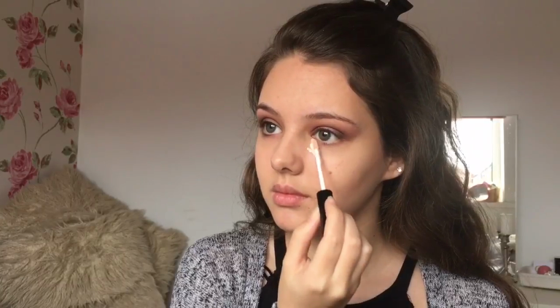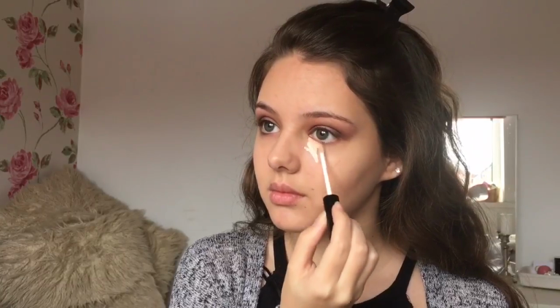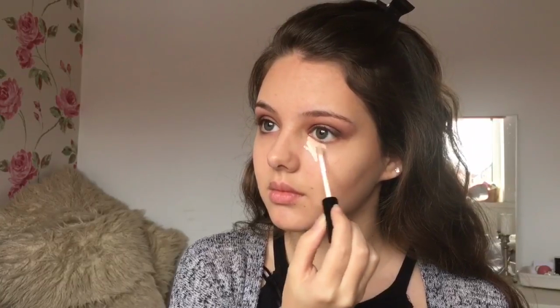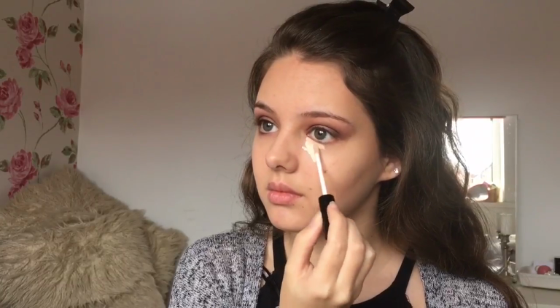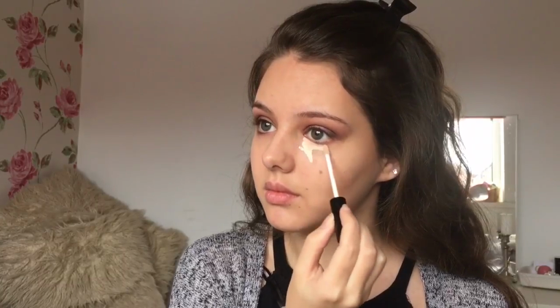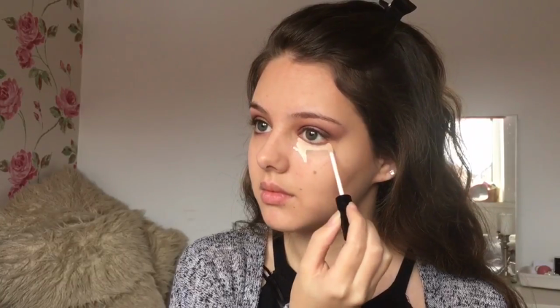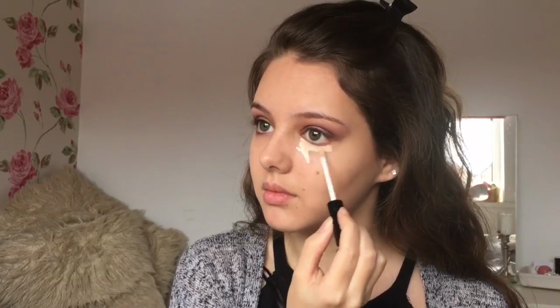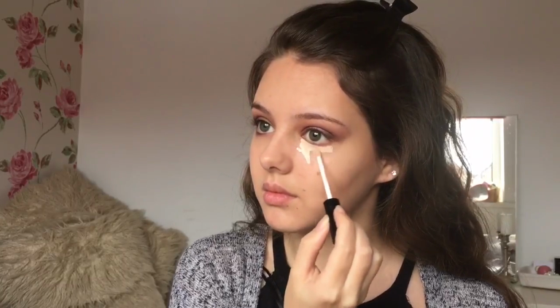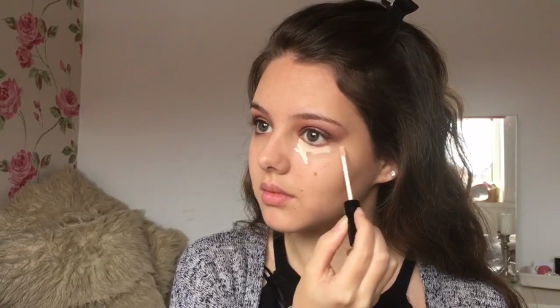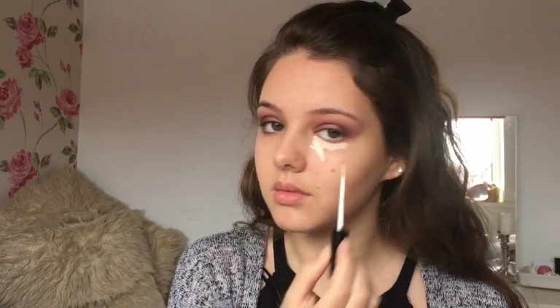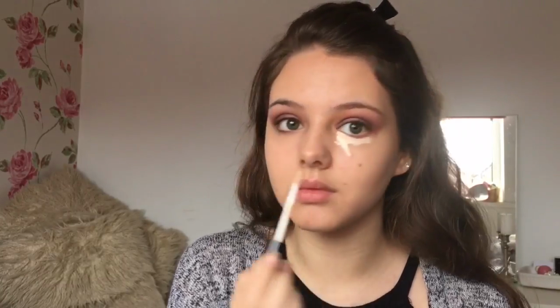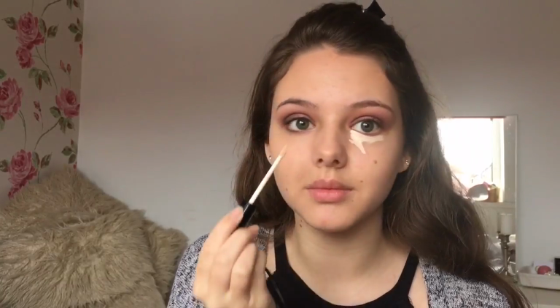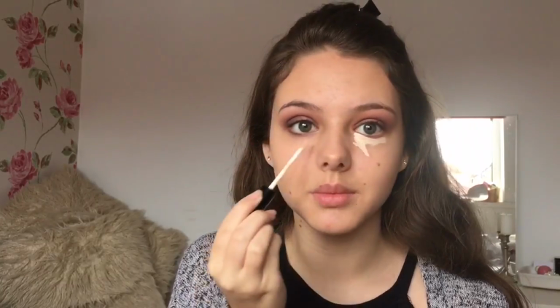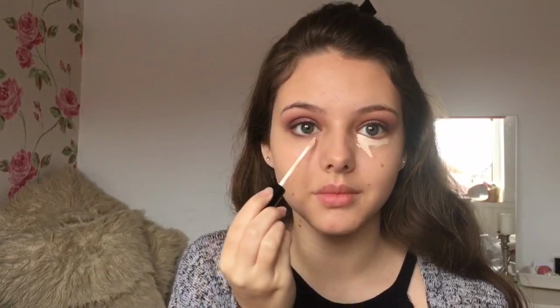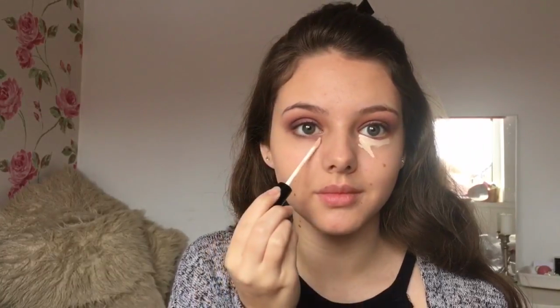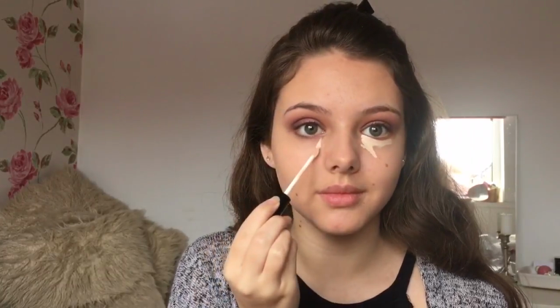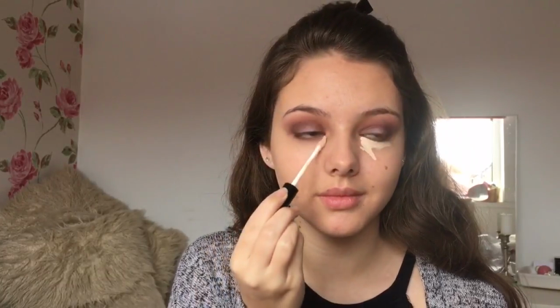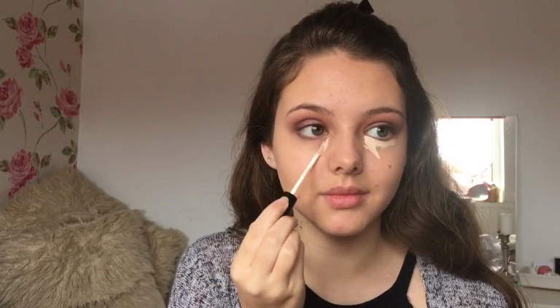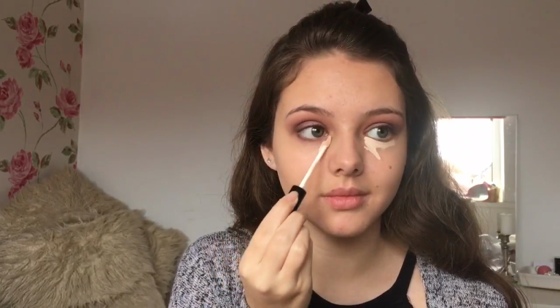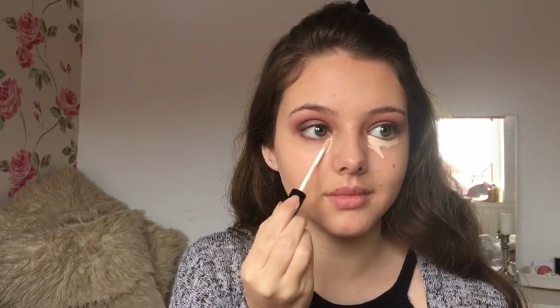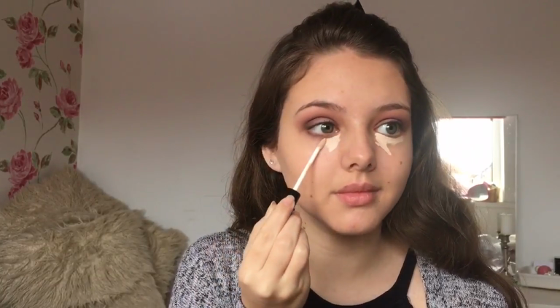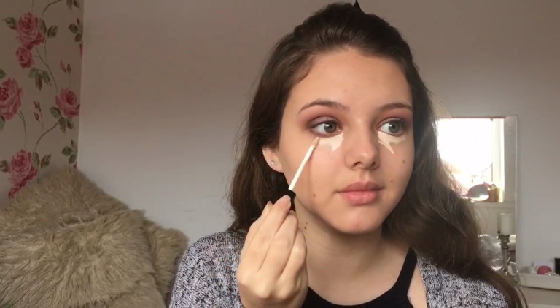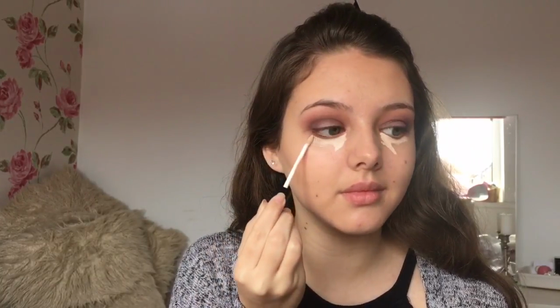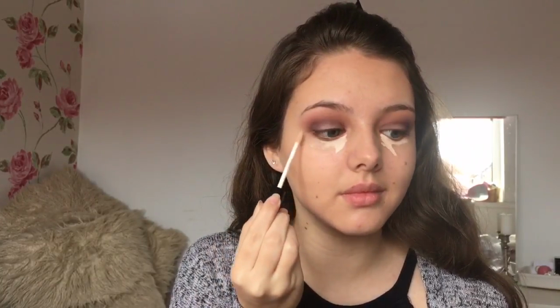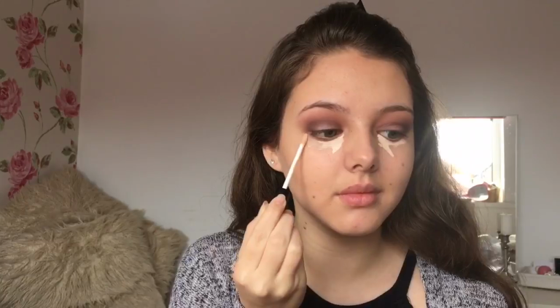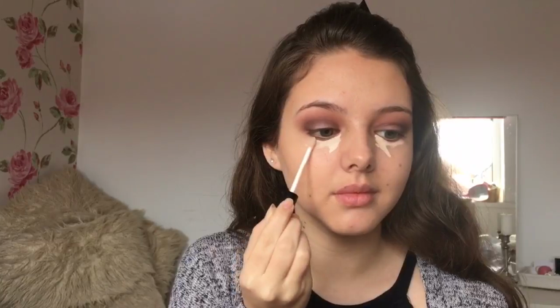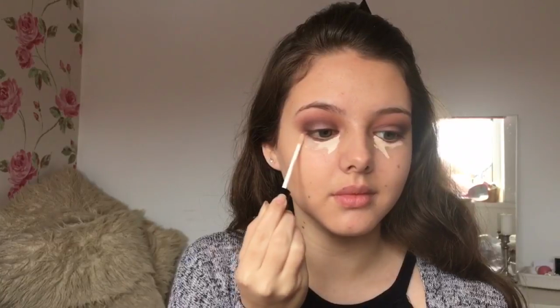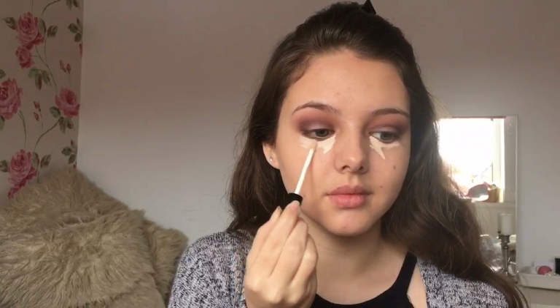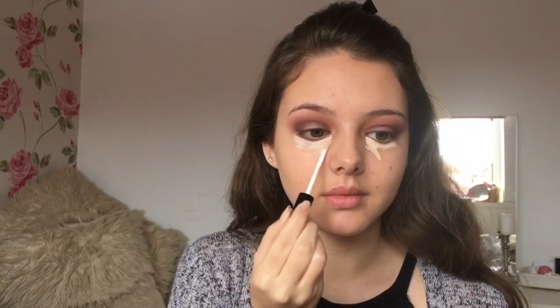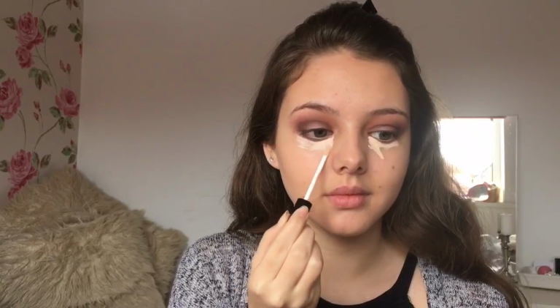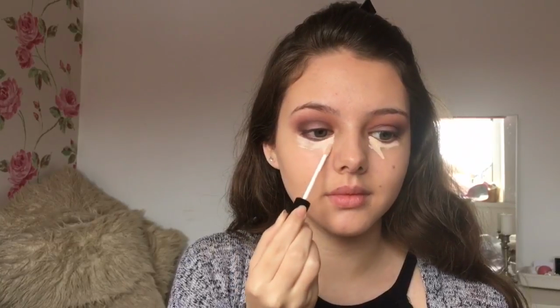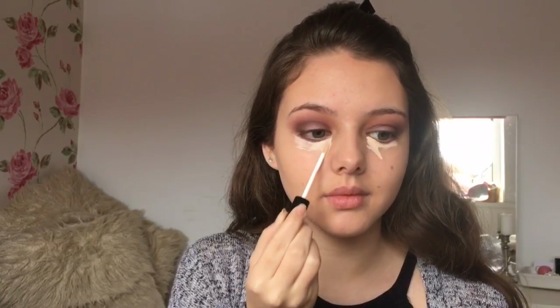I'm concealing with a very light concealer for a highlighted appearance to the very center parts of my face.